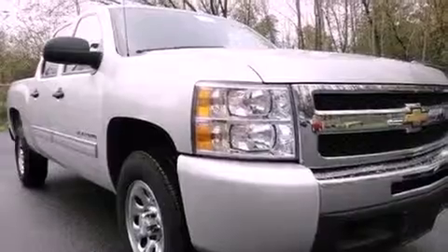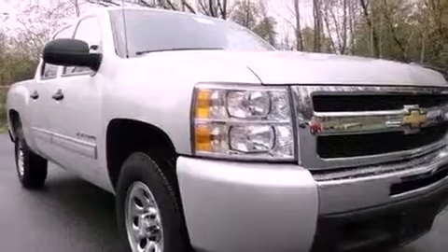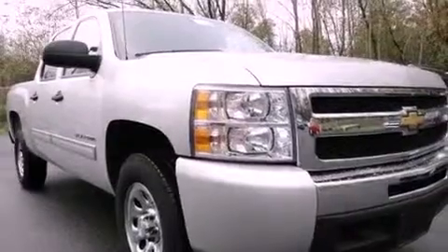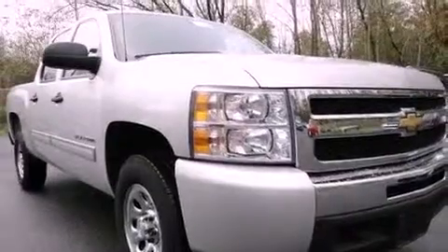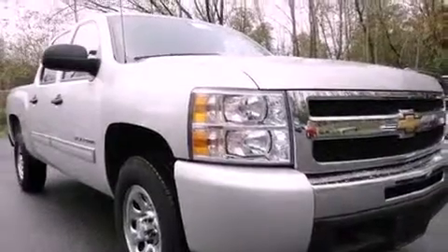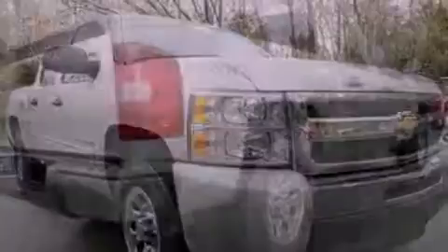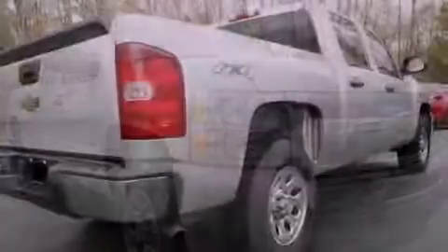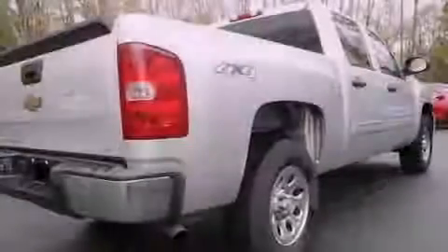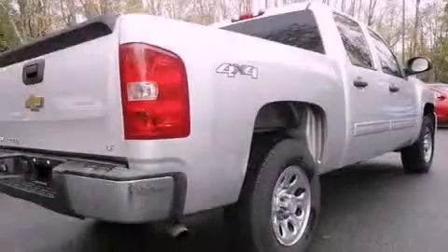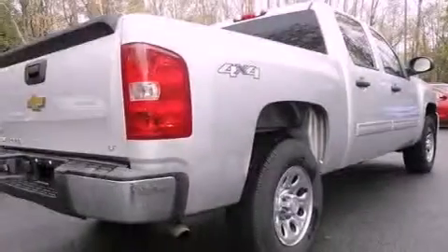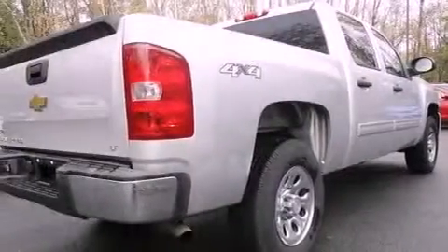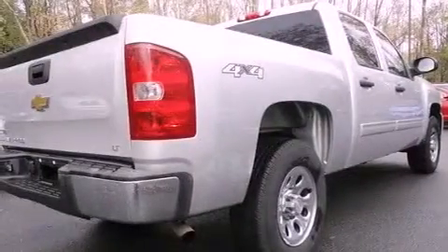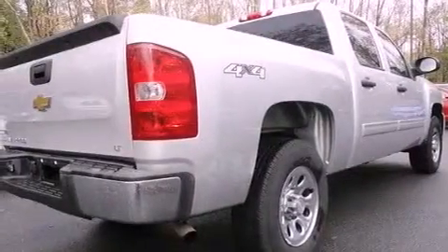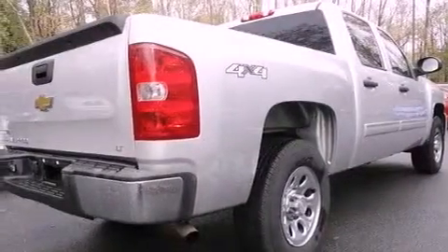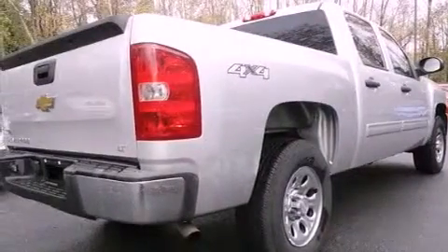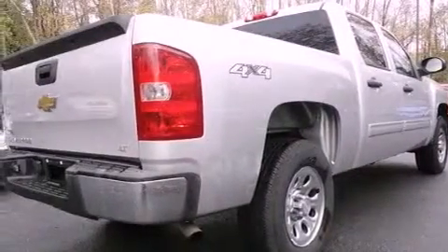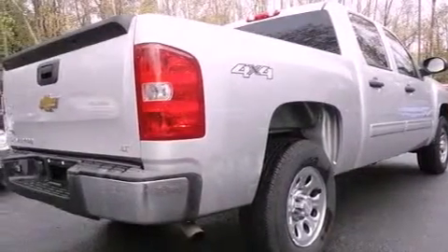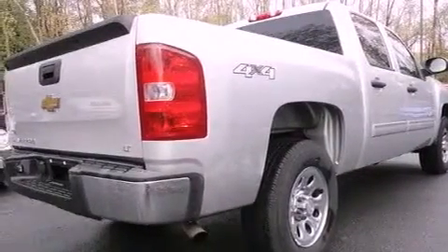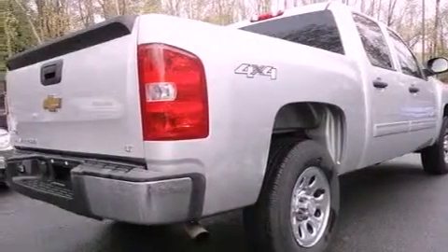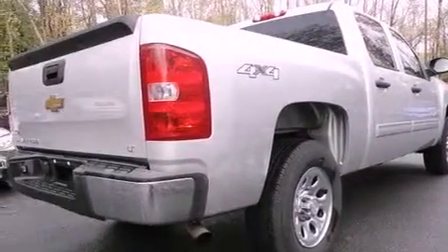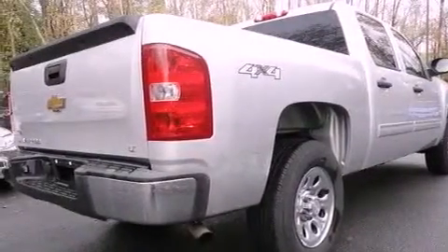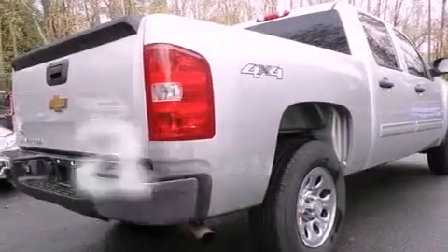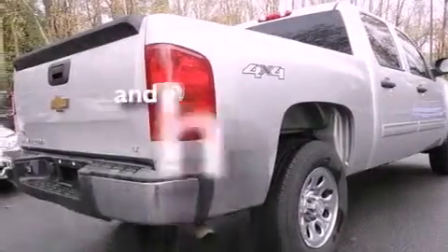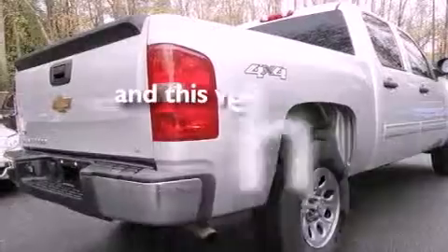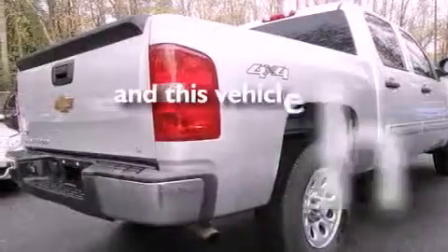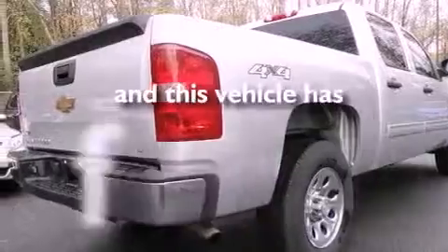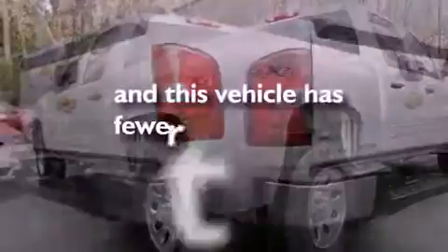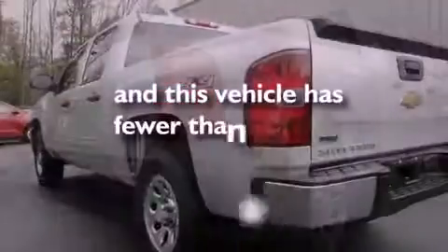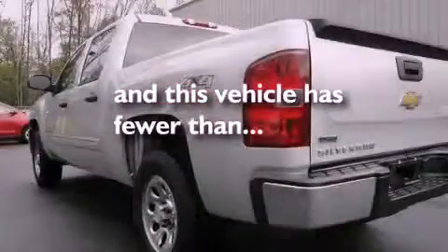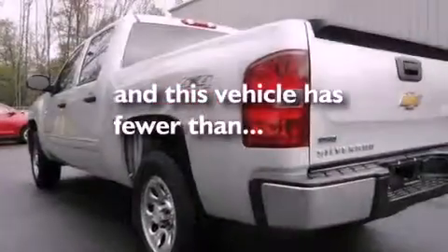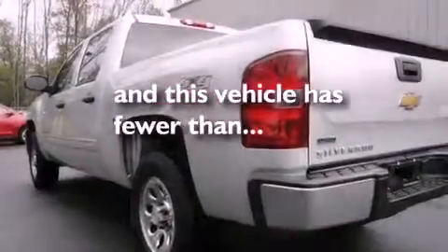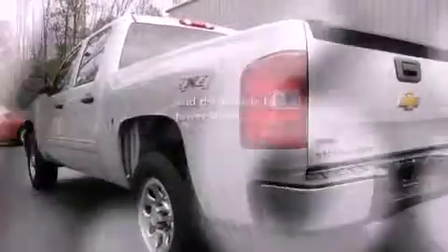Chrome wheels, a low tire pressure indicator, heated side view mirrors — and this vehicle has less than 18,000 miles.